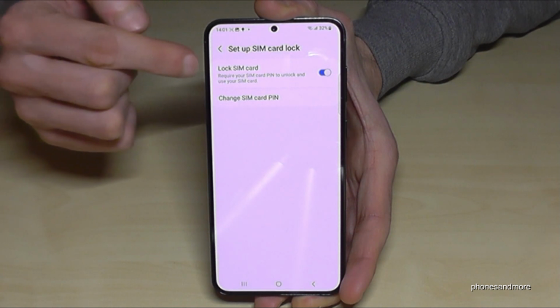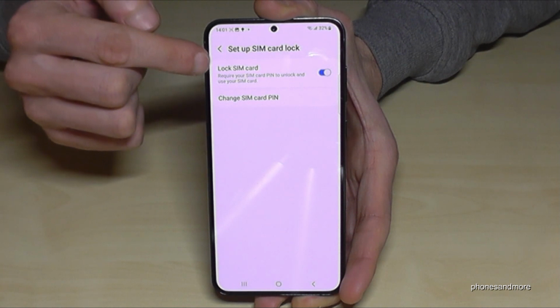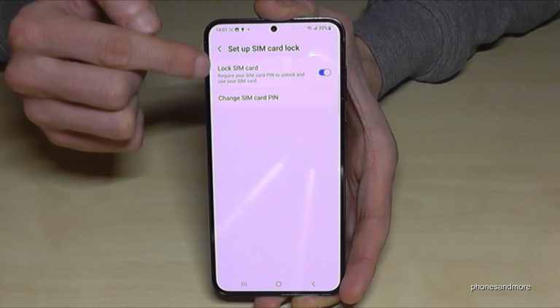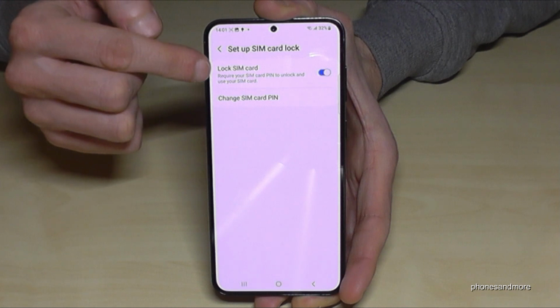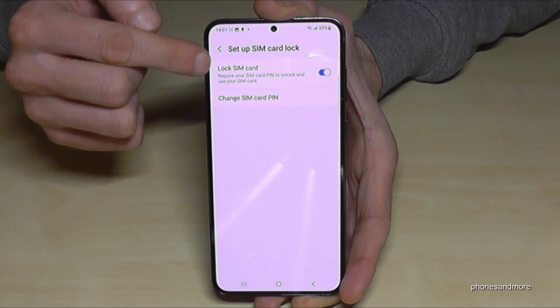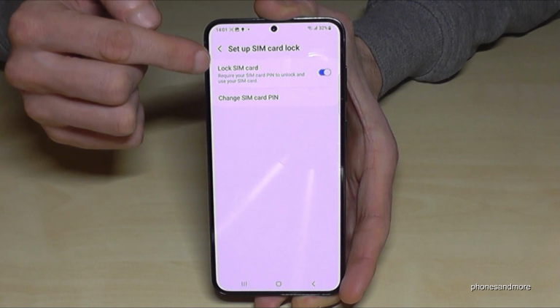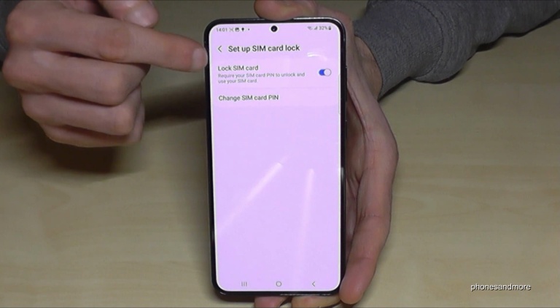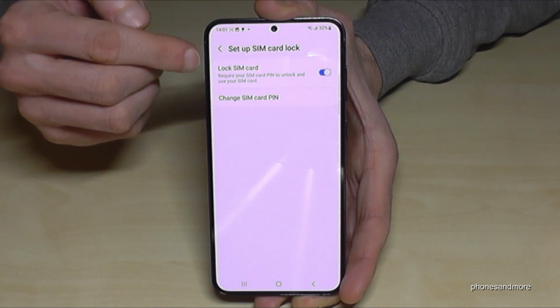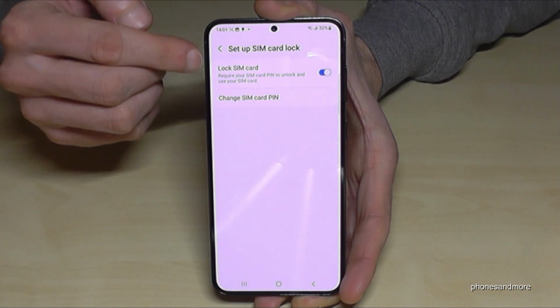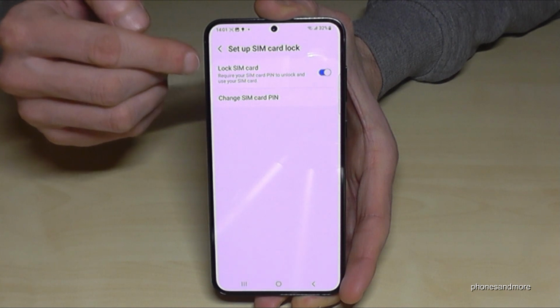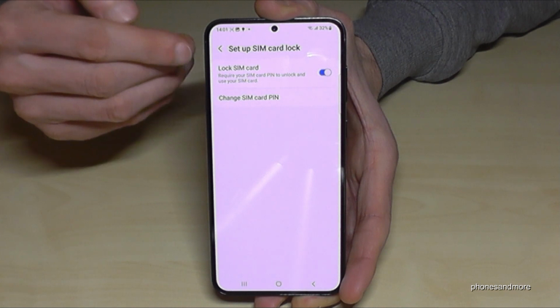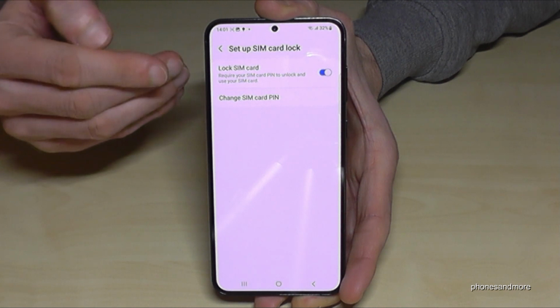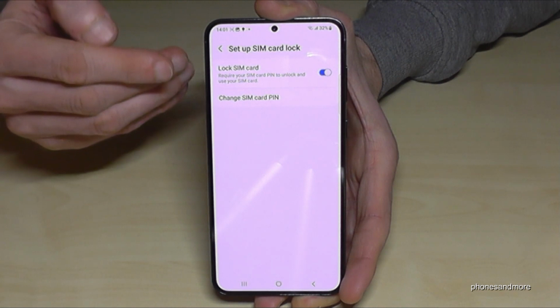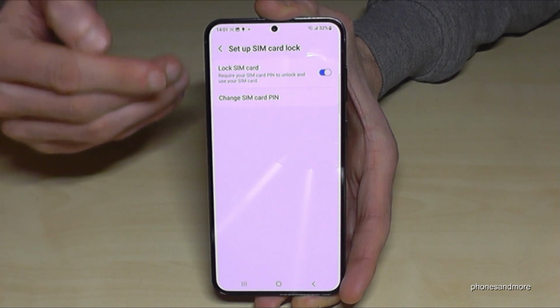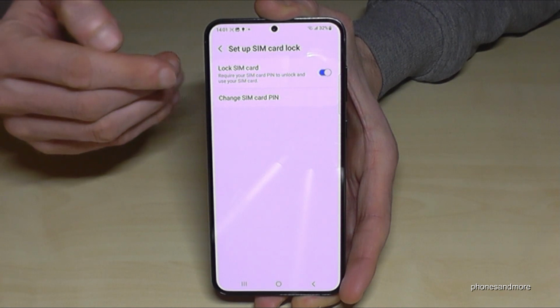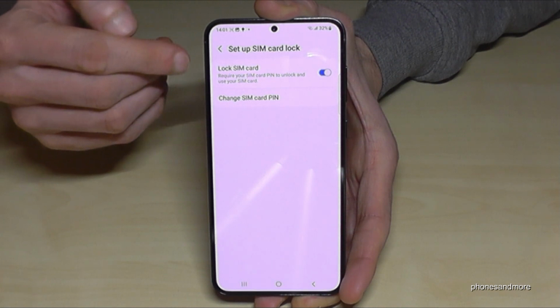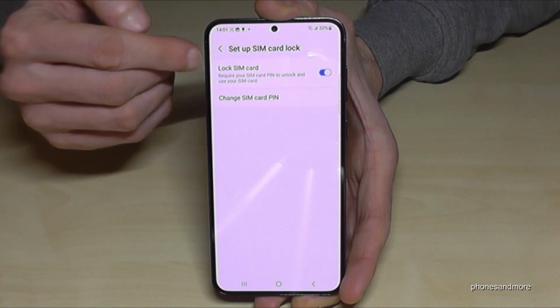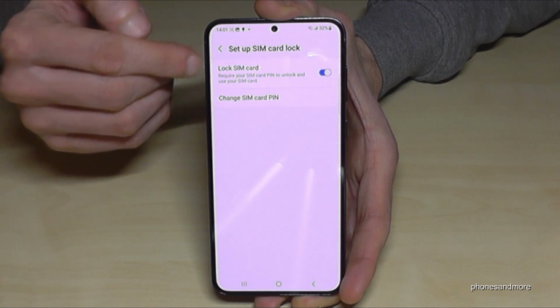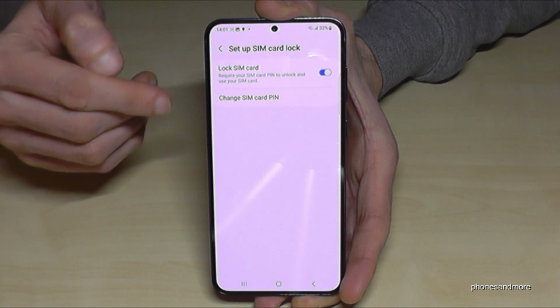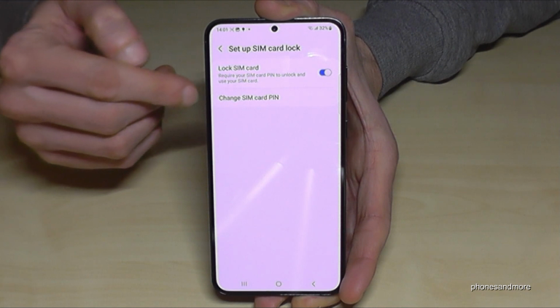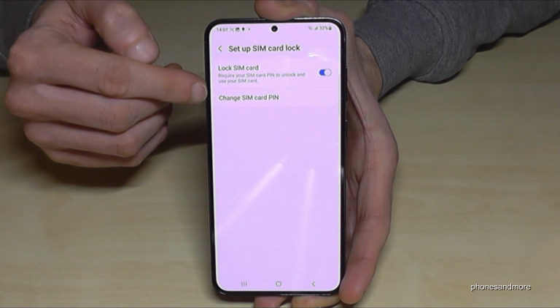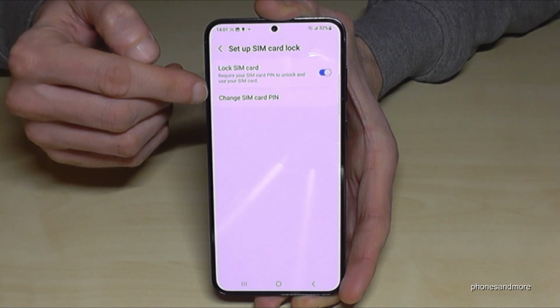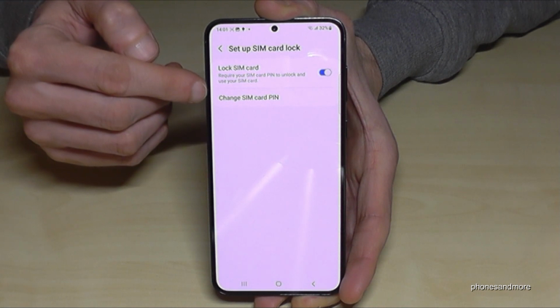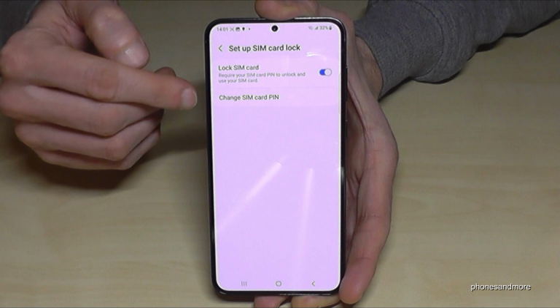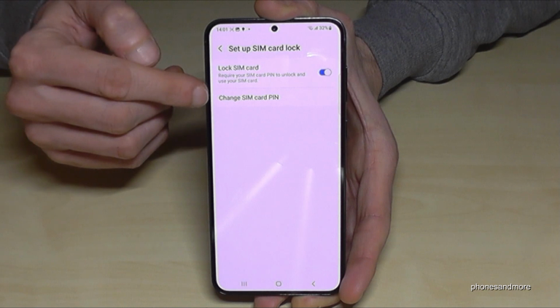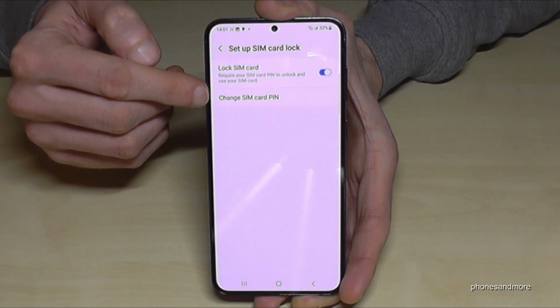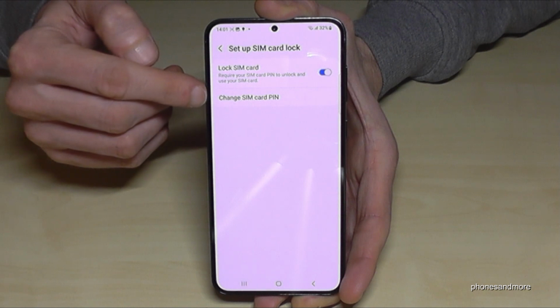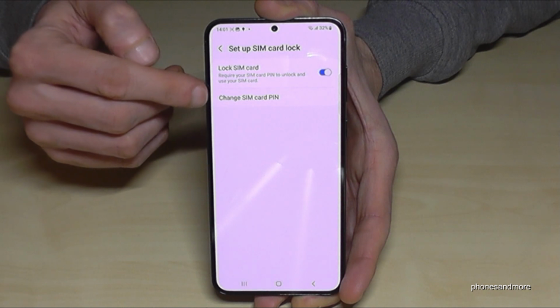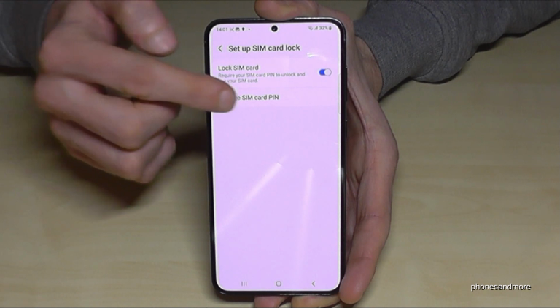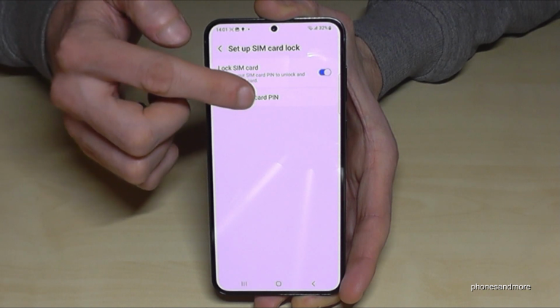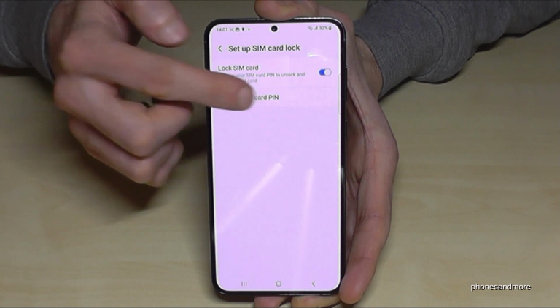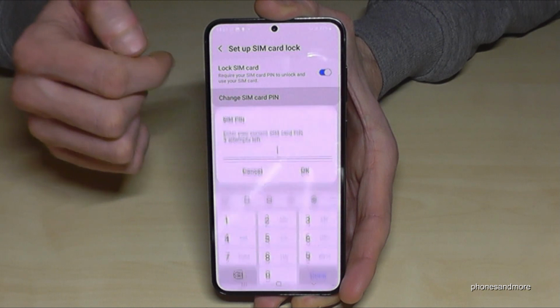First of all, you can set up here if you want to have a lock of the SIM card in general. And the second point is to change the SIM card pin.